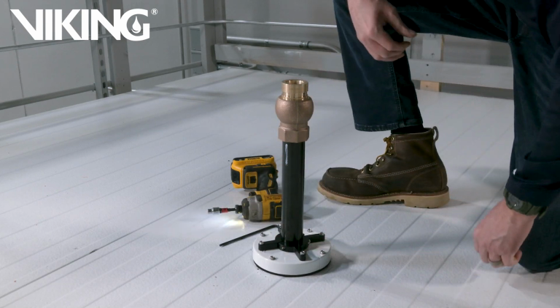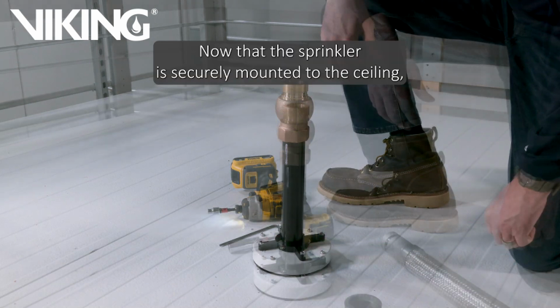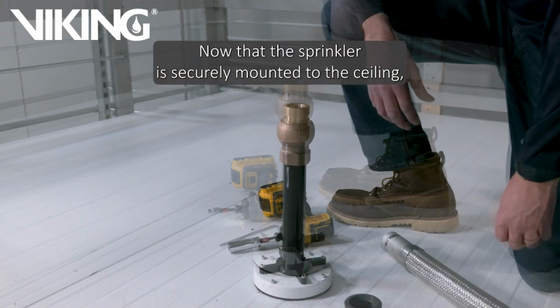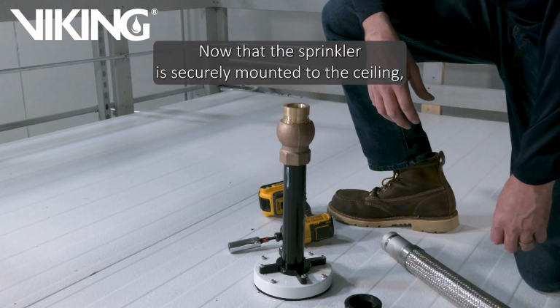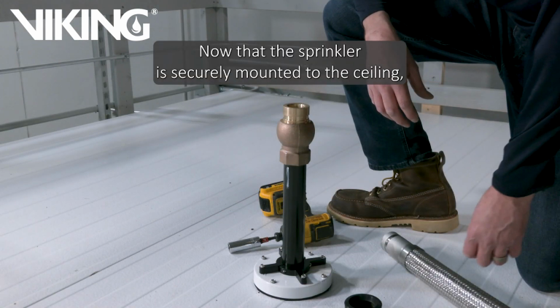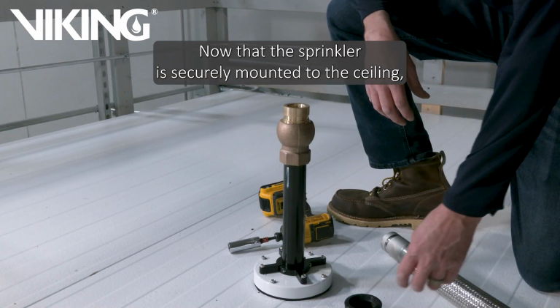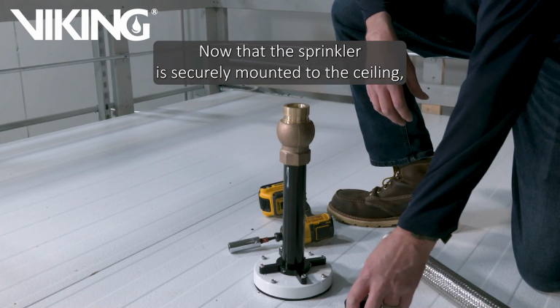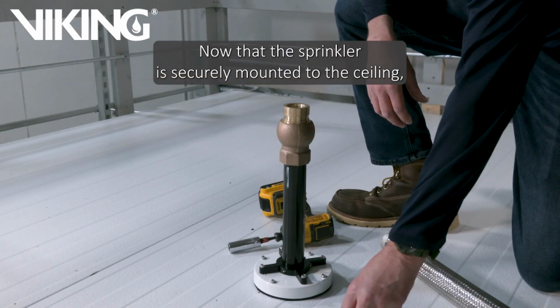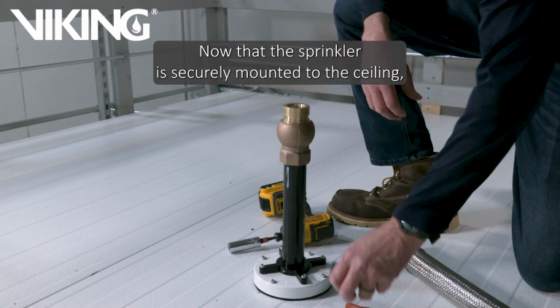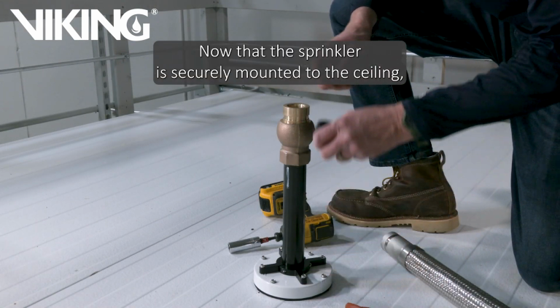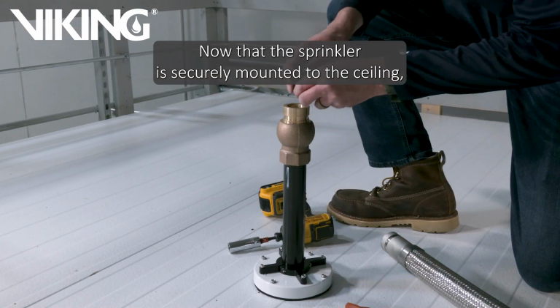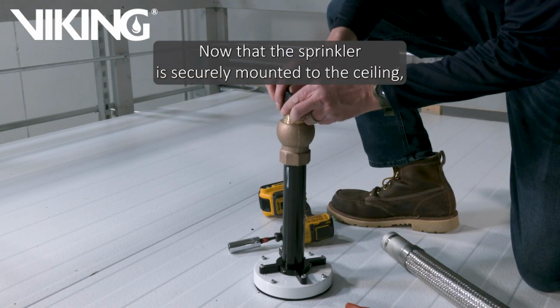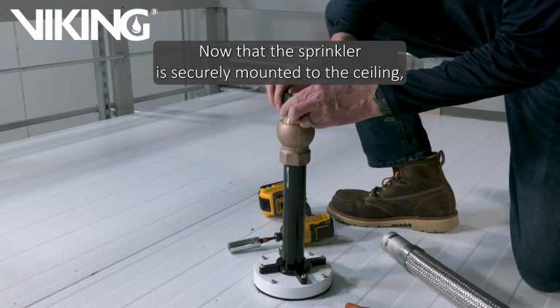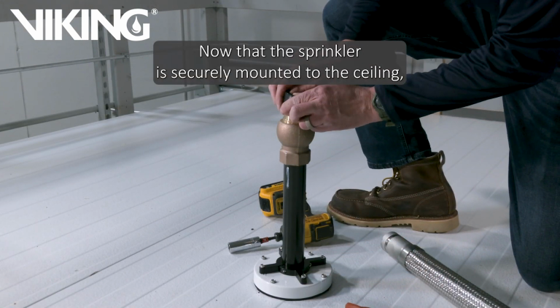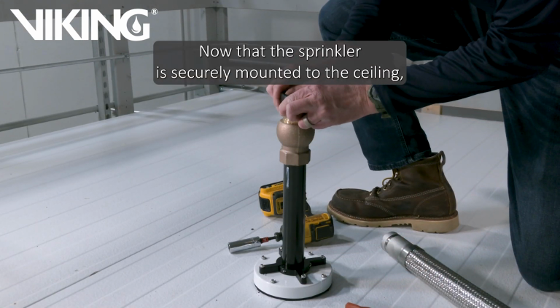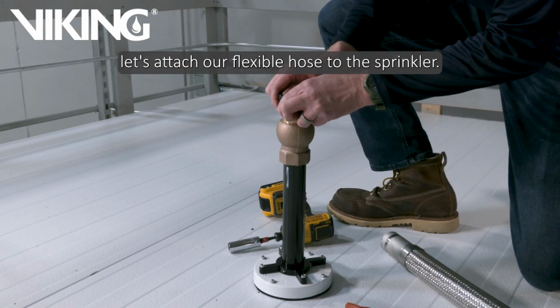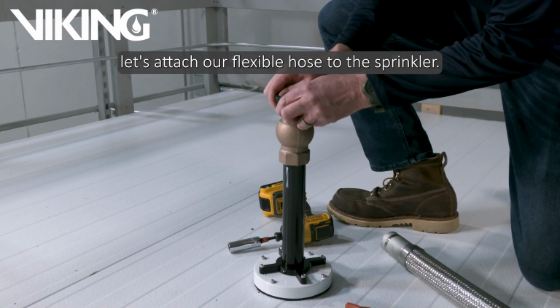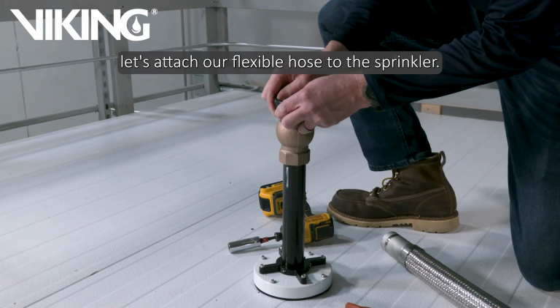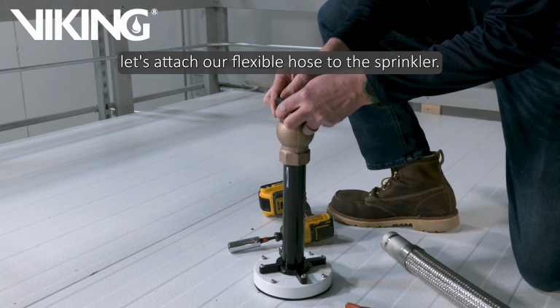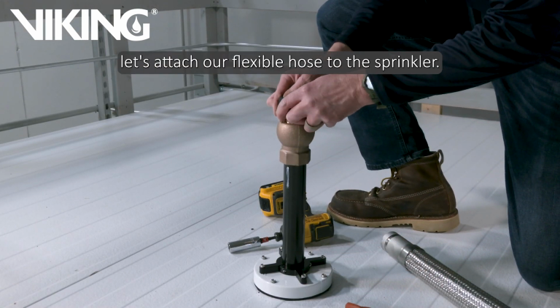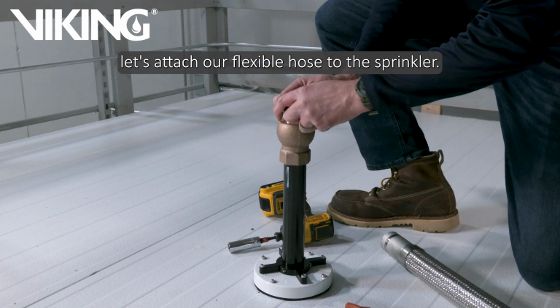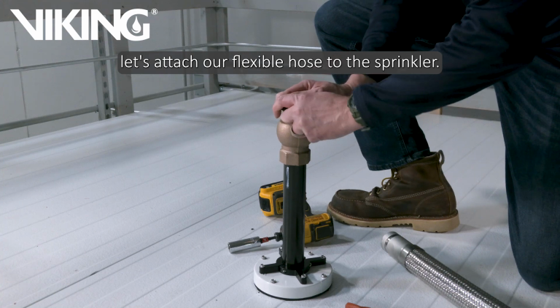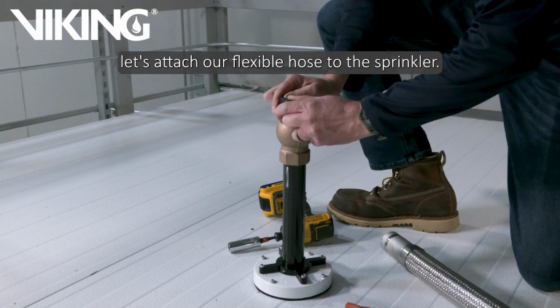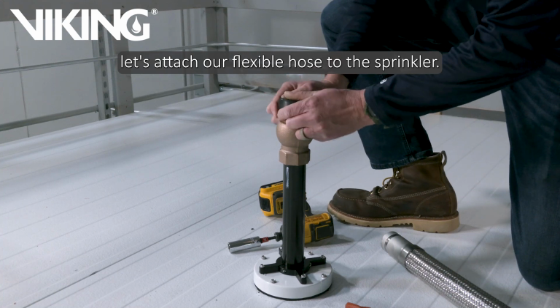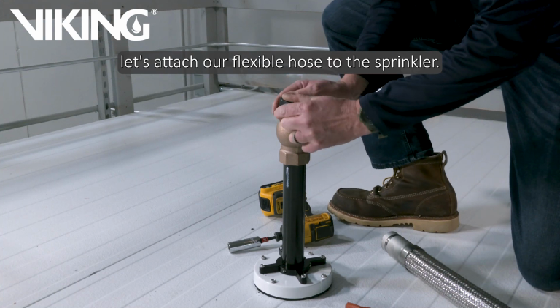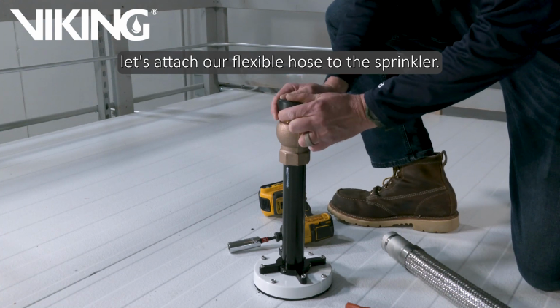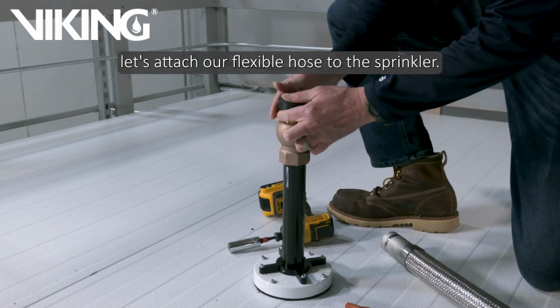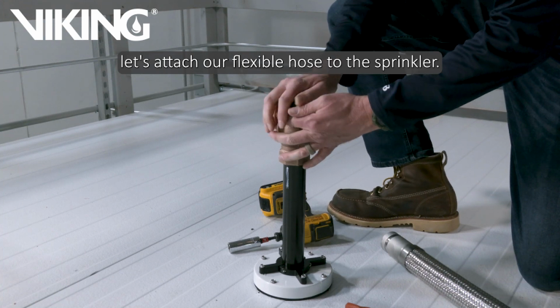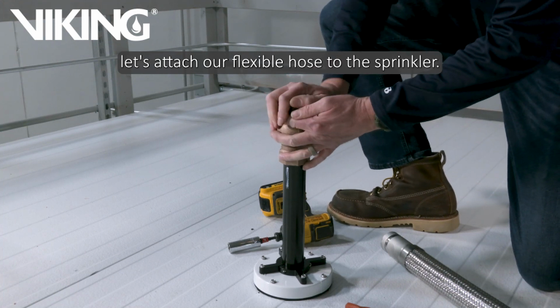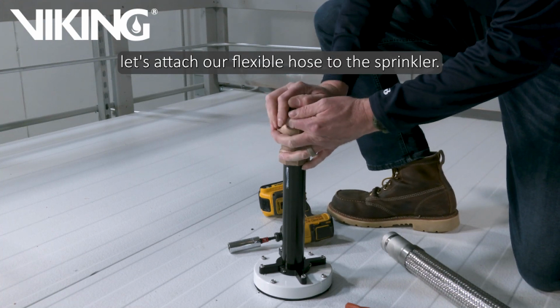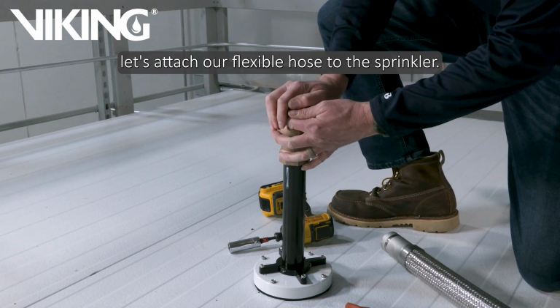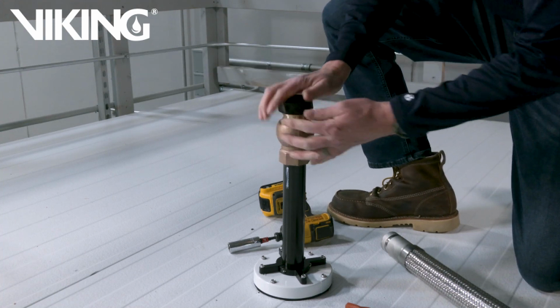Now that the sprinkler is securely mounted to the ceiling, let's attach our flexible hose to the sprinkler.